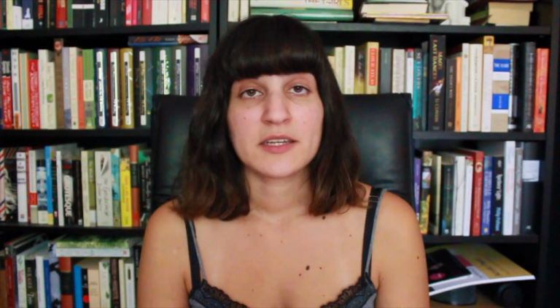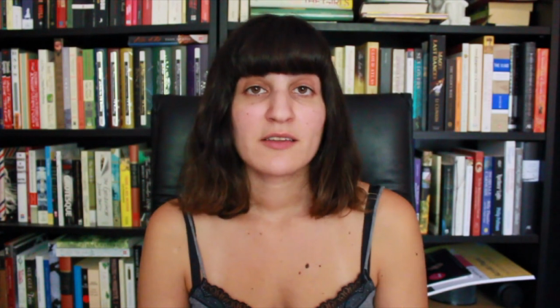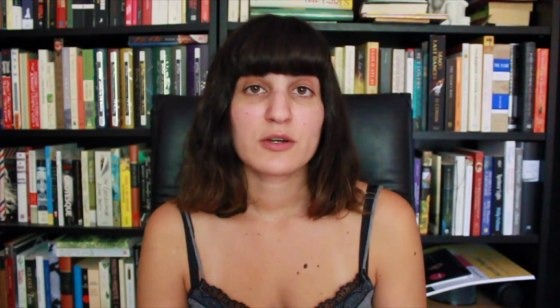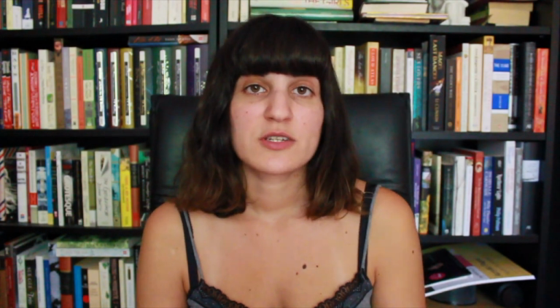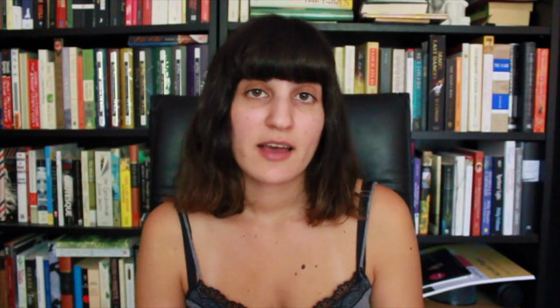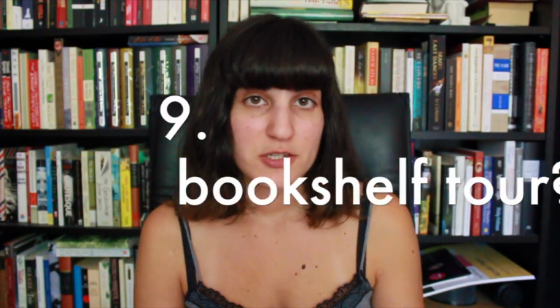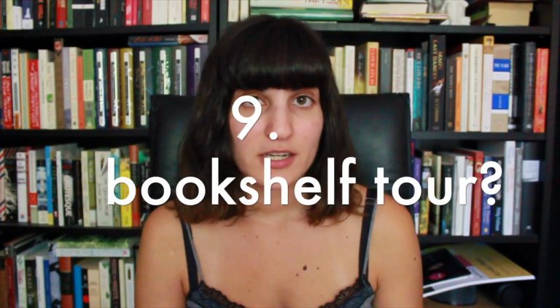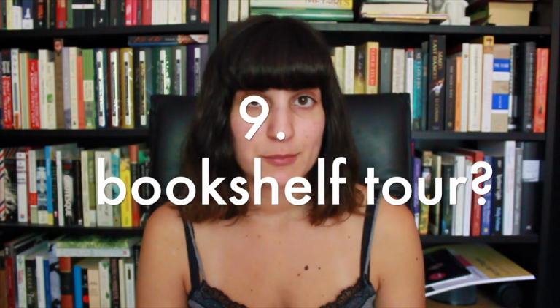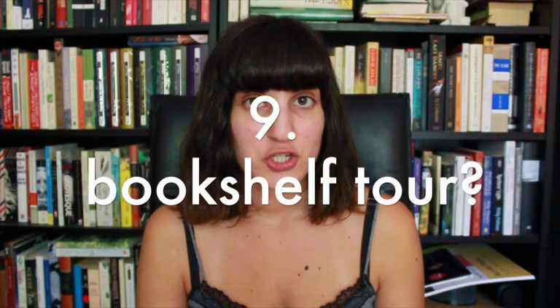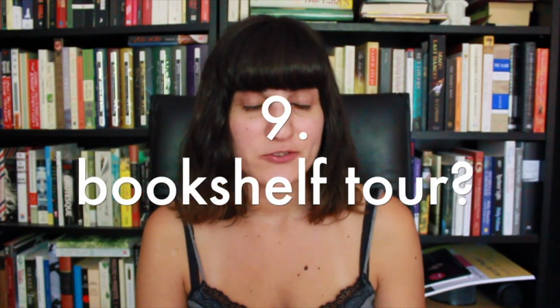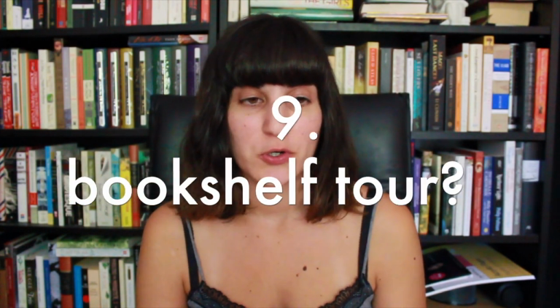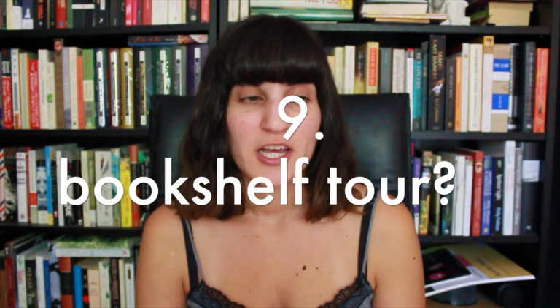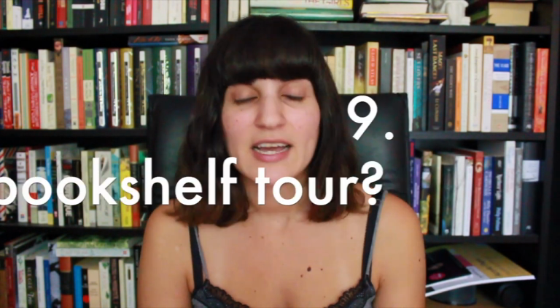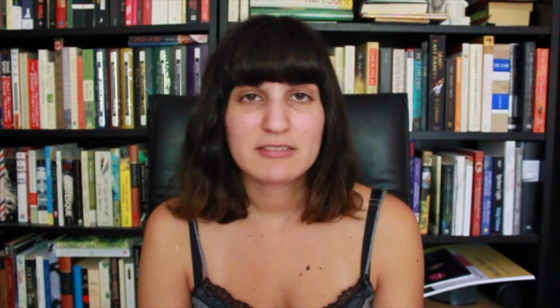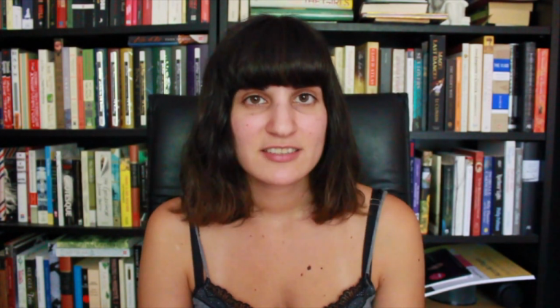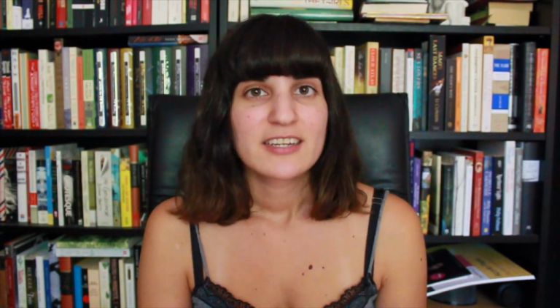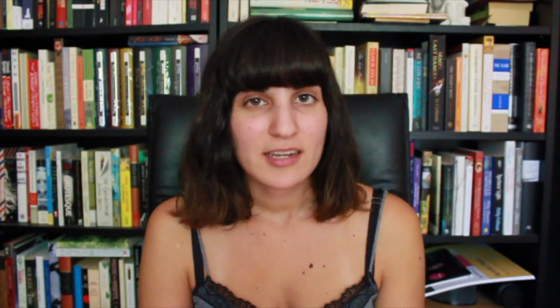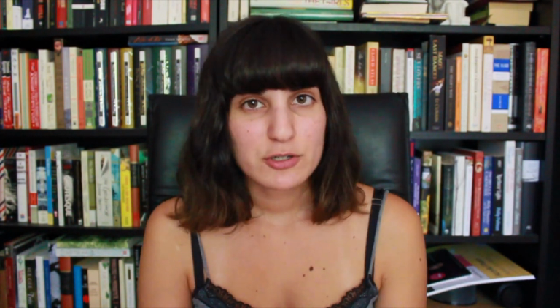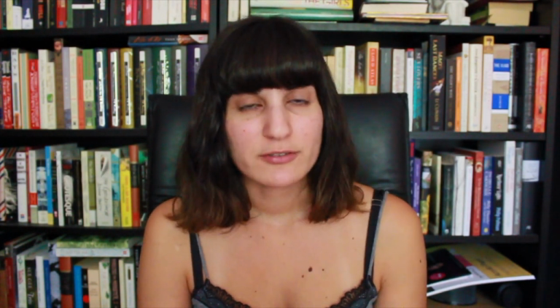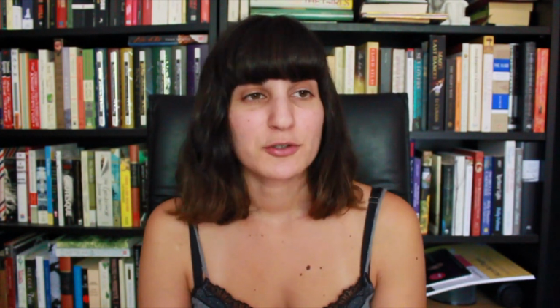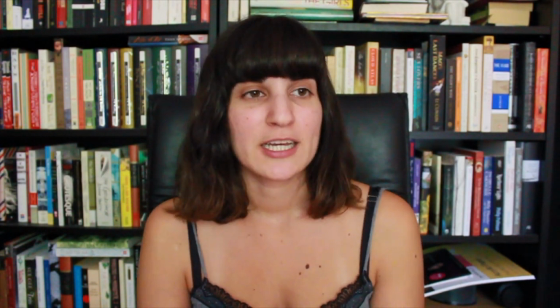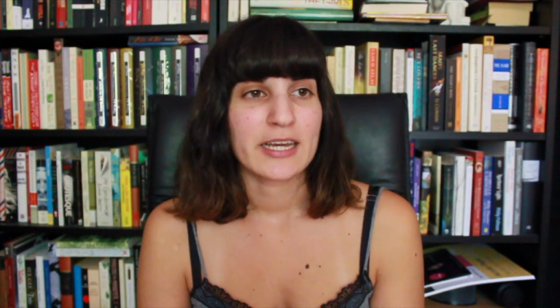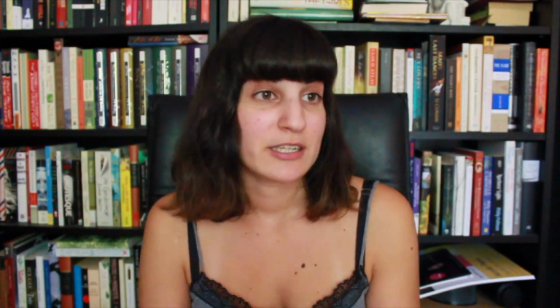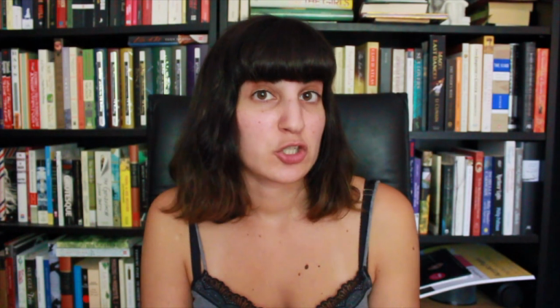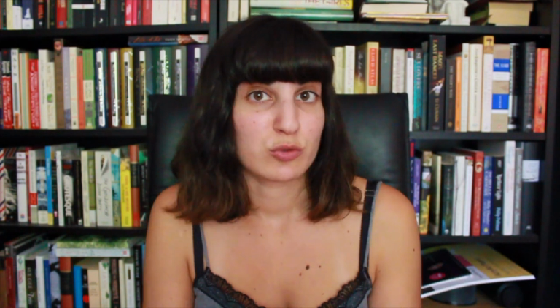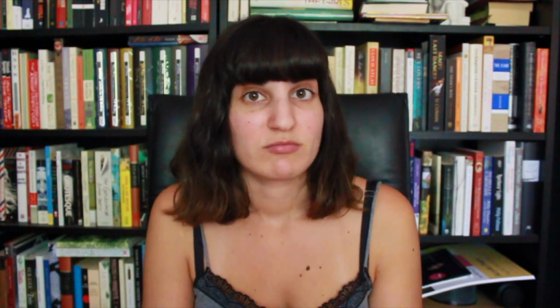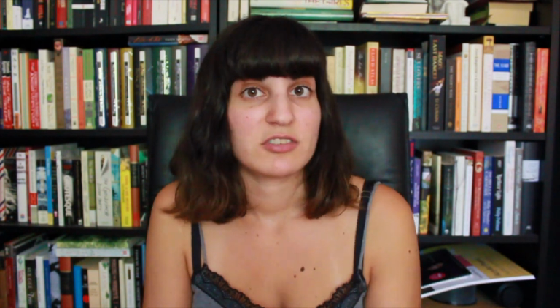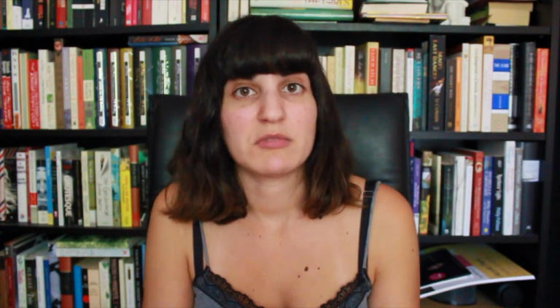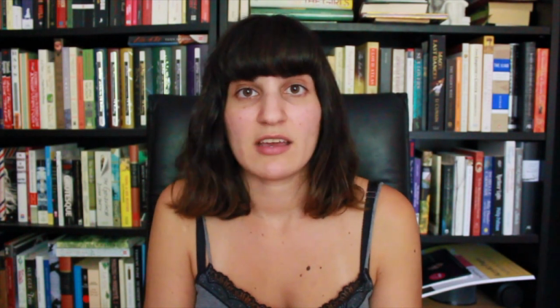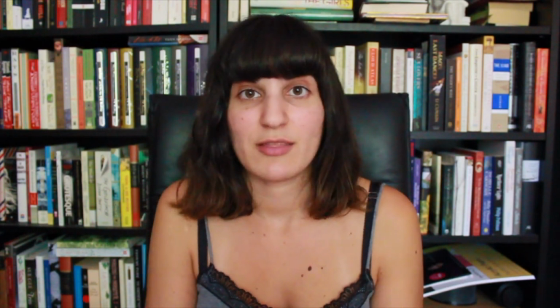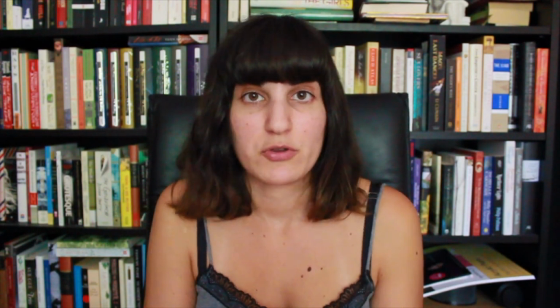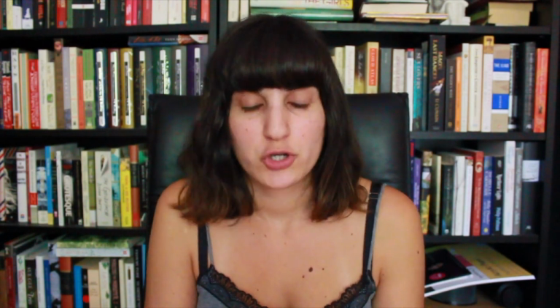The ninth question is: have you done a bookshelf tour? I haven't done a bookshelf tour, but I might do one someday in the future. We shall see.